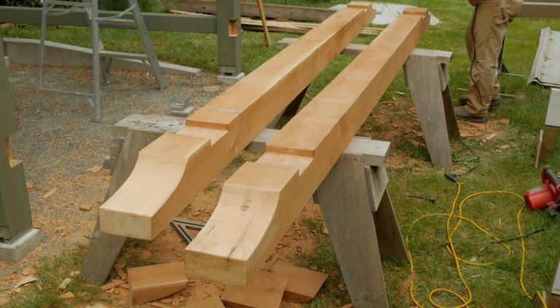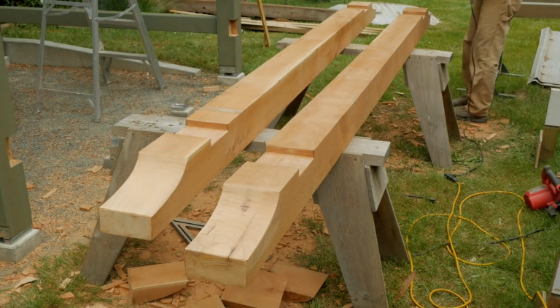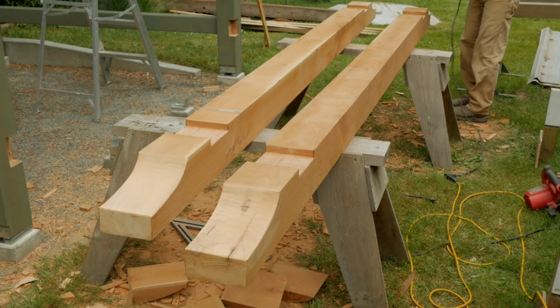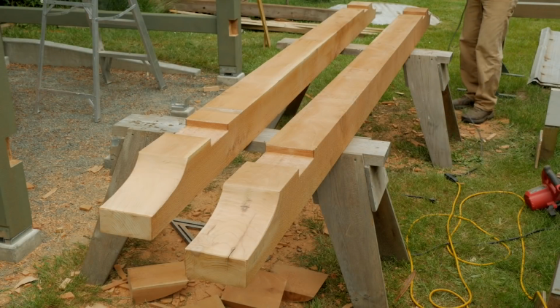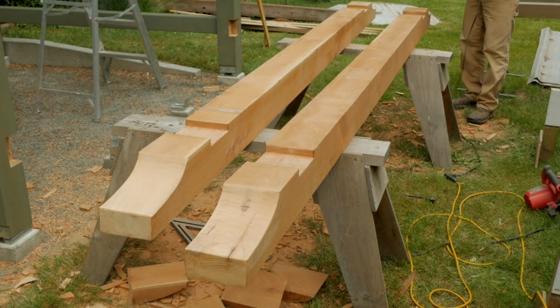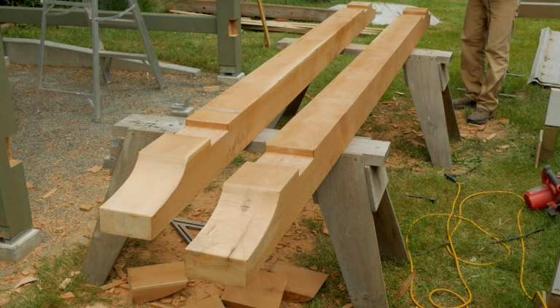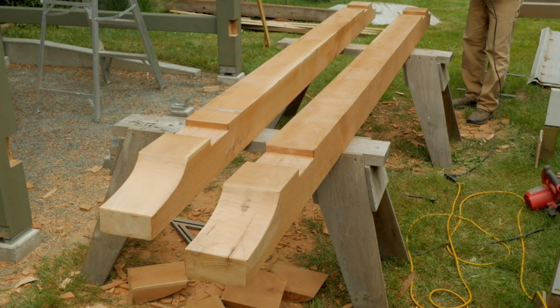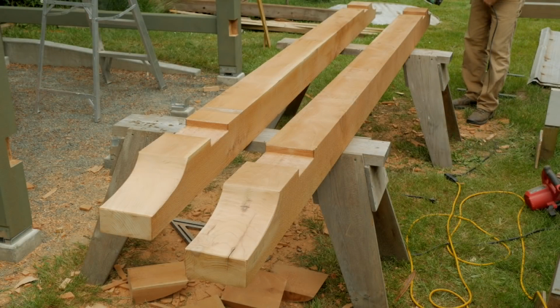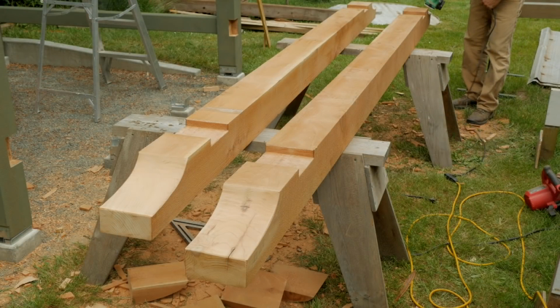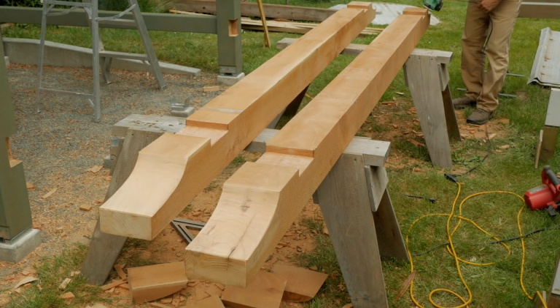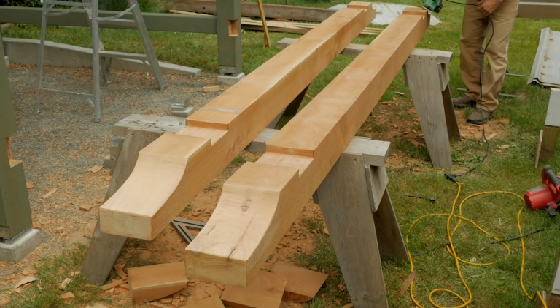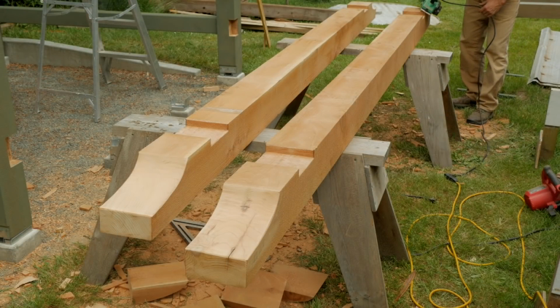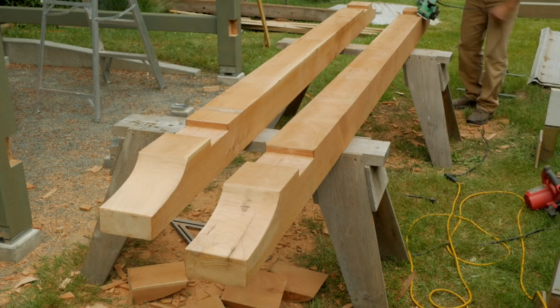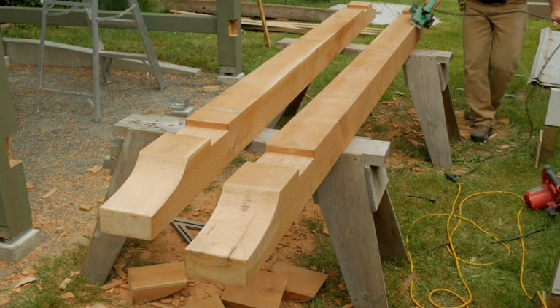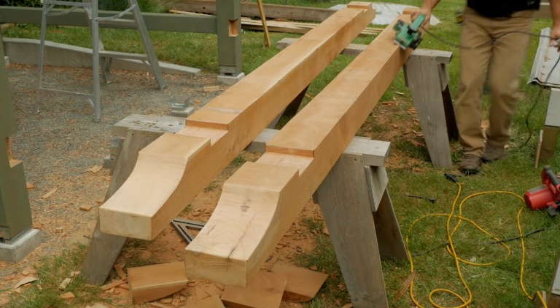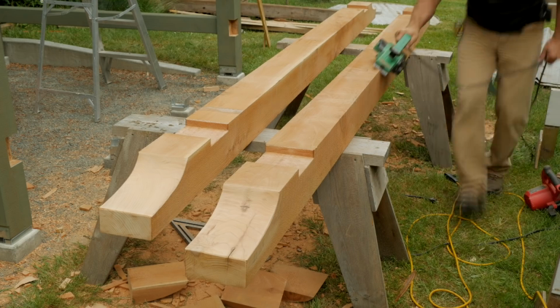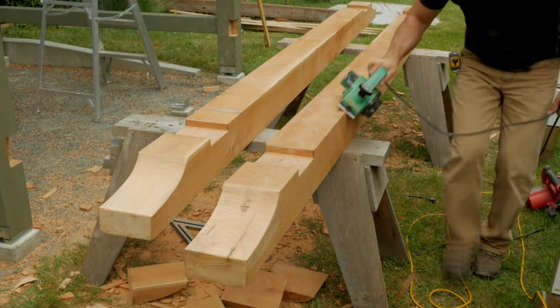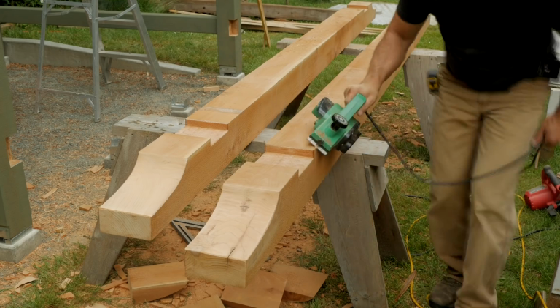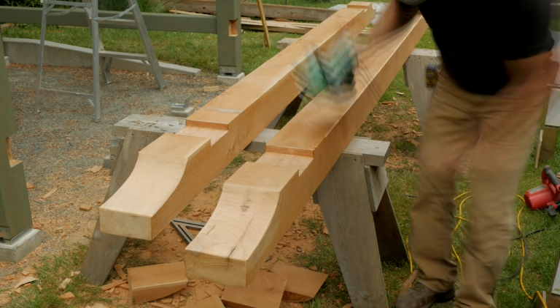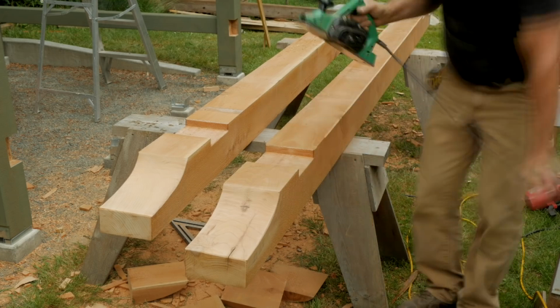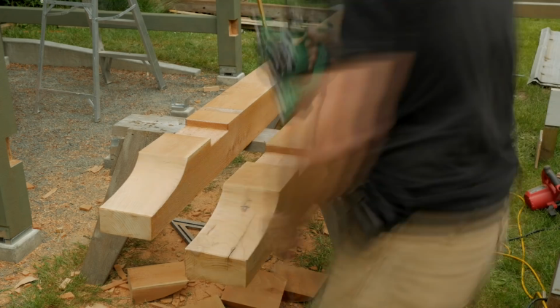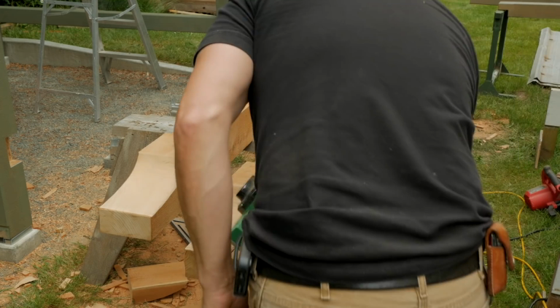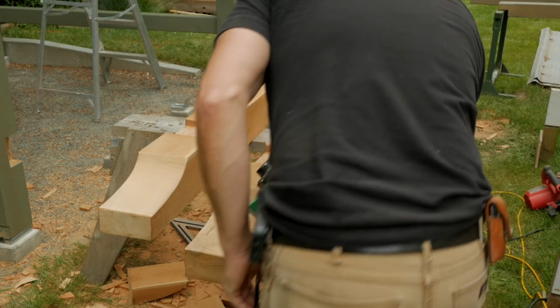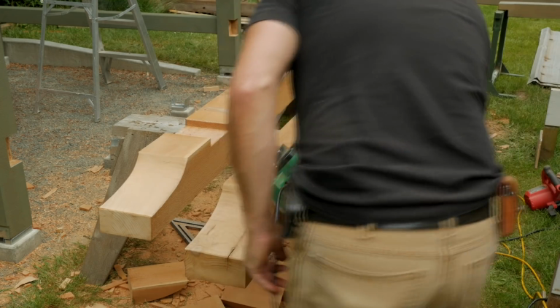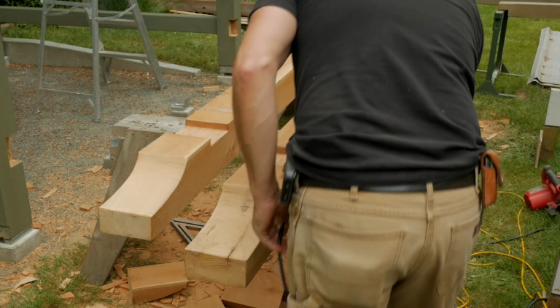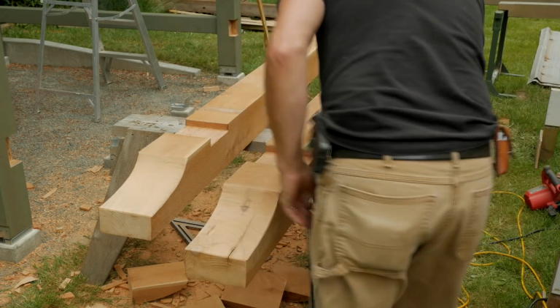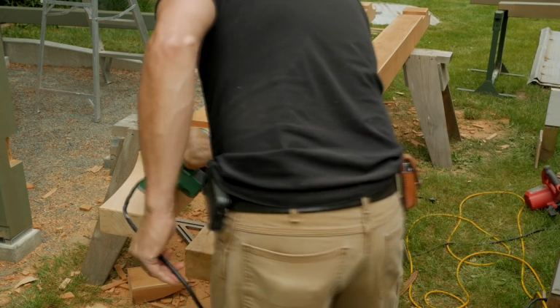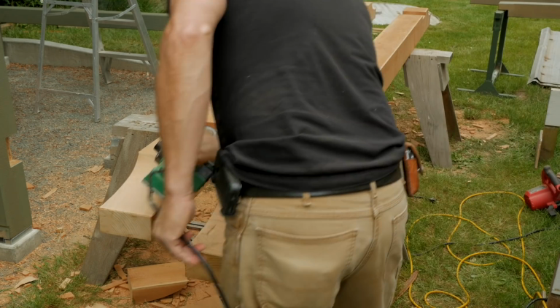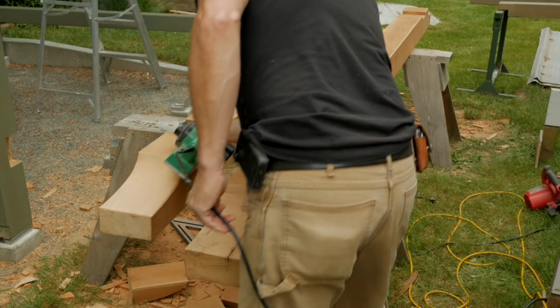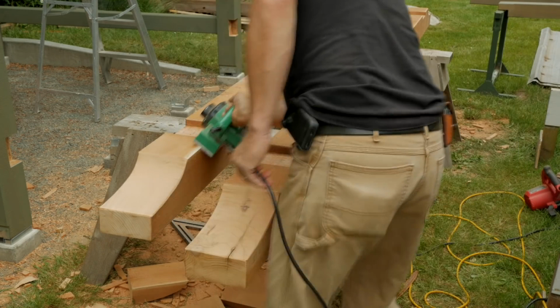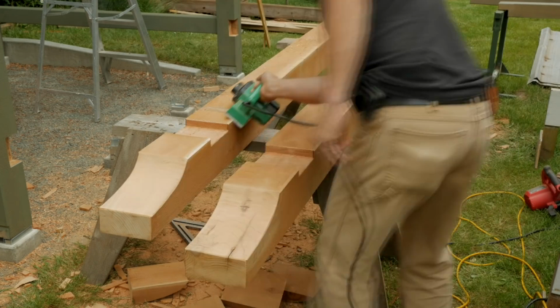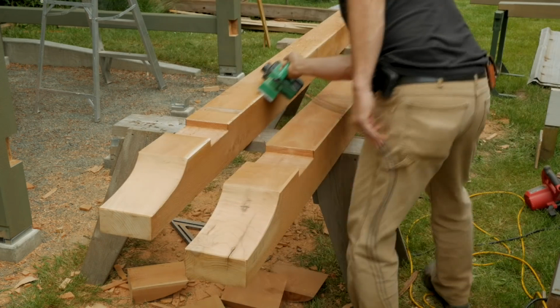As before, I'll chamfer the edges with a power plane and angle grinder.